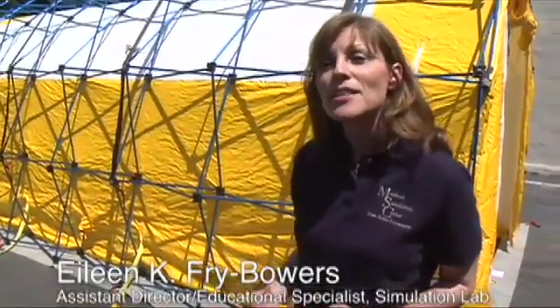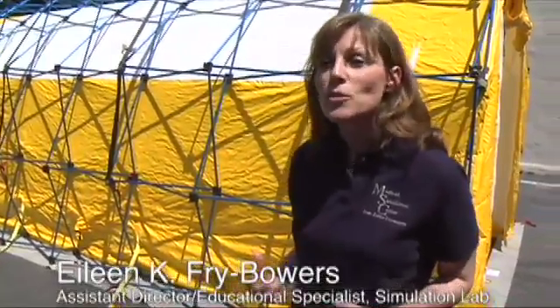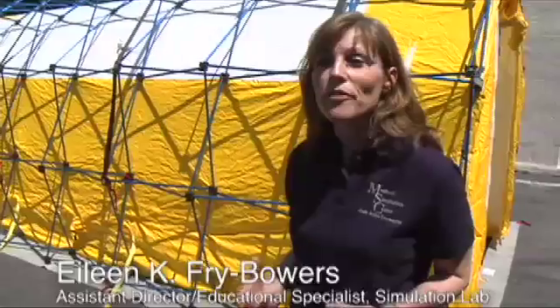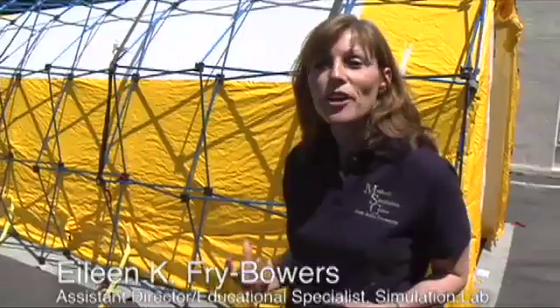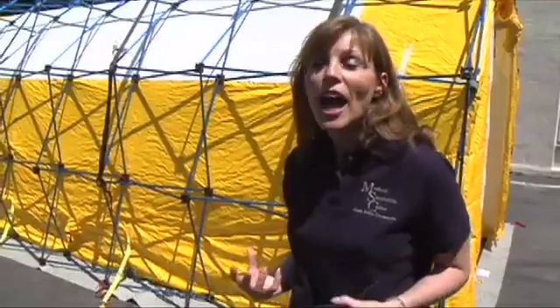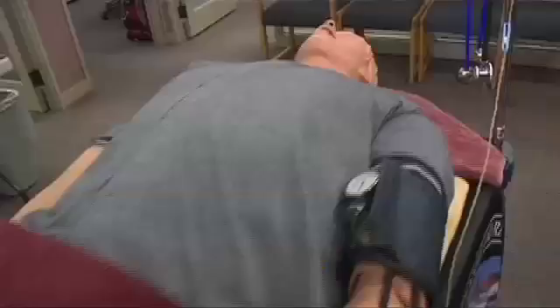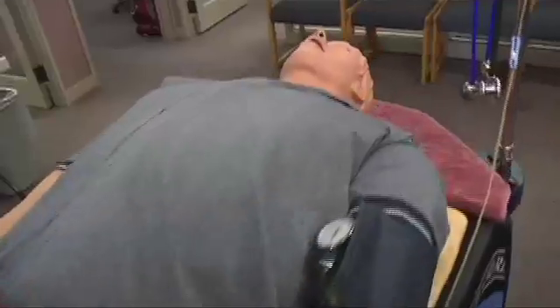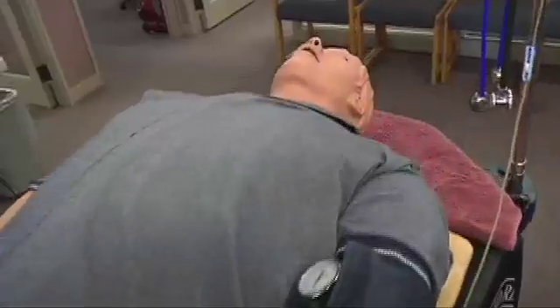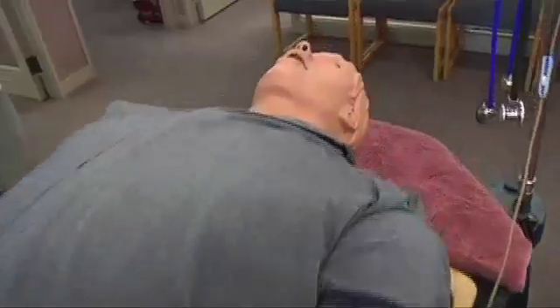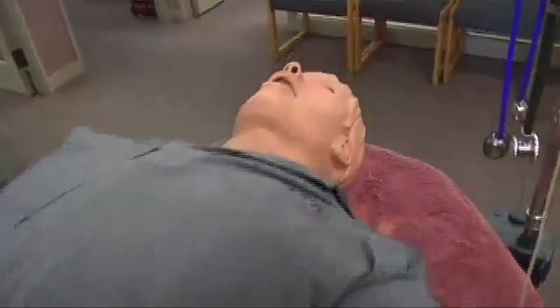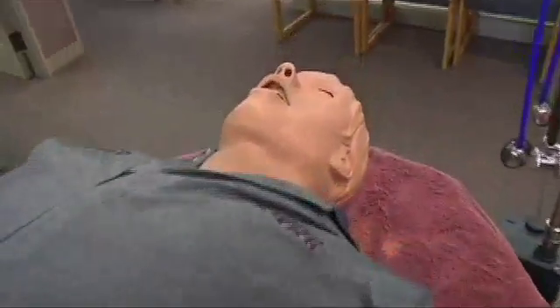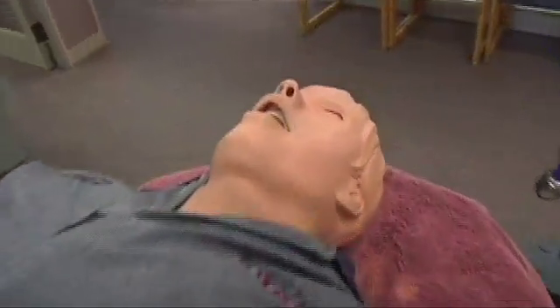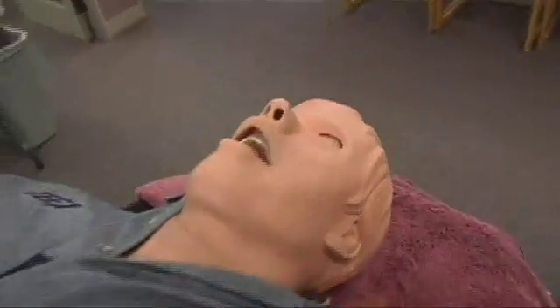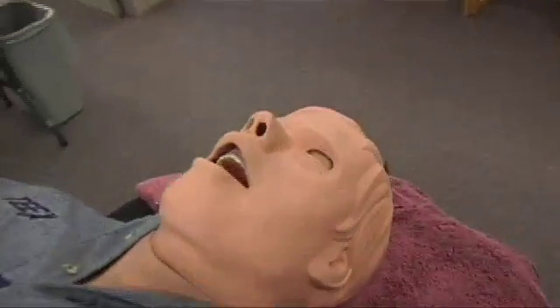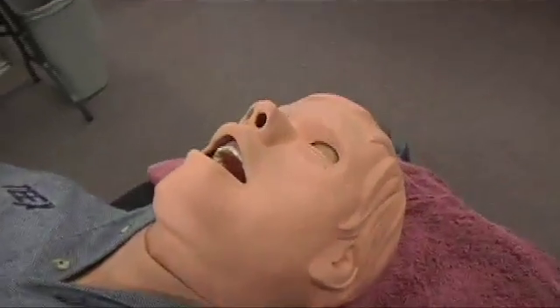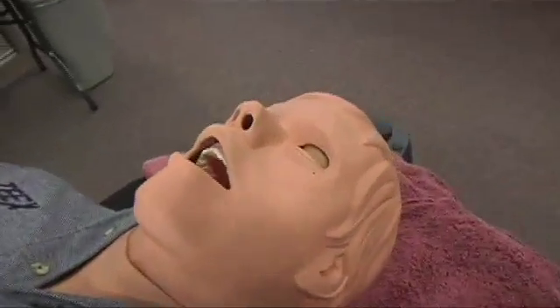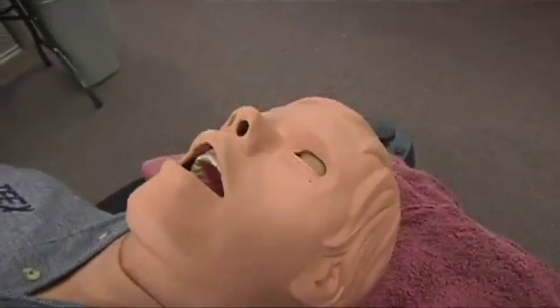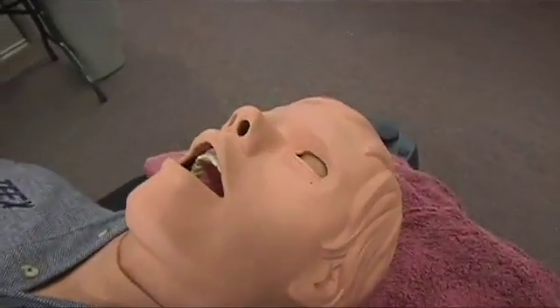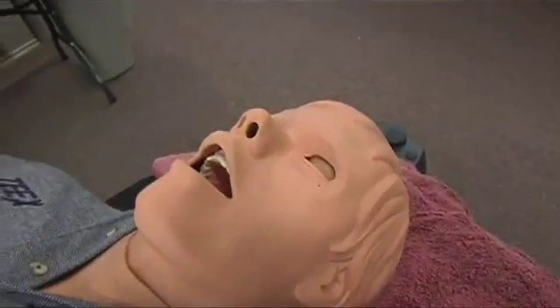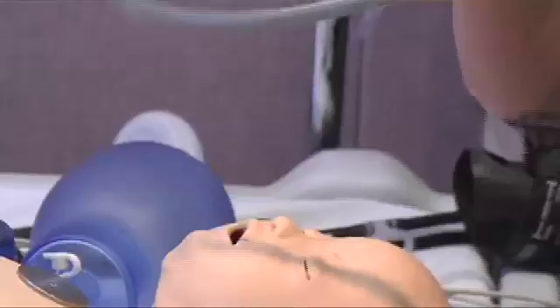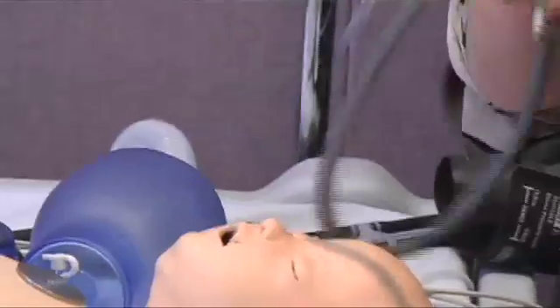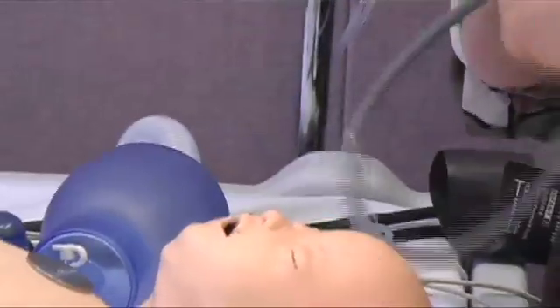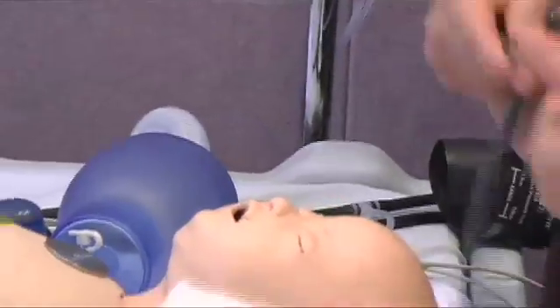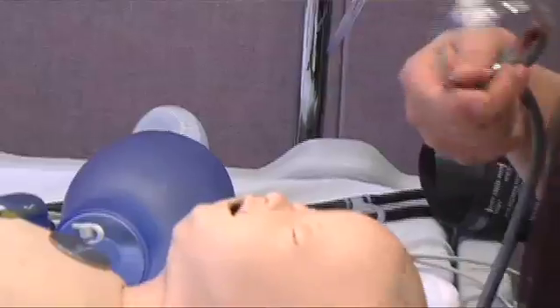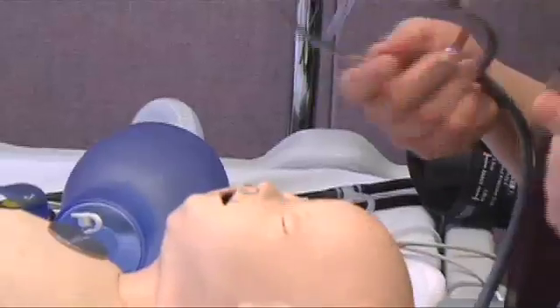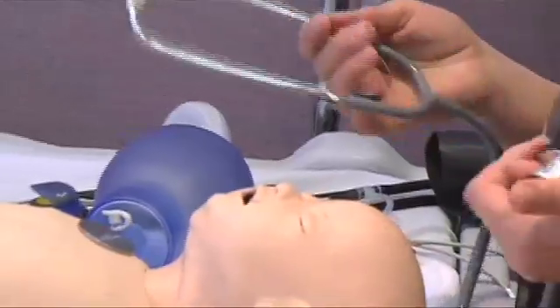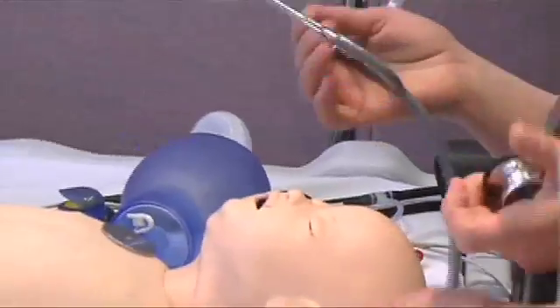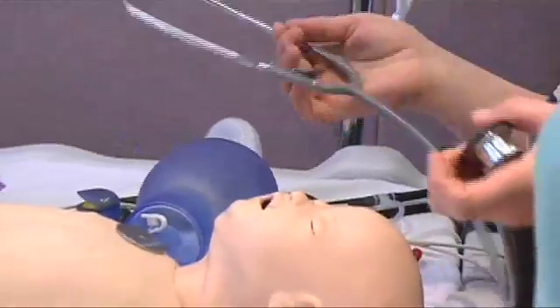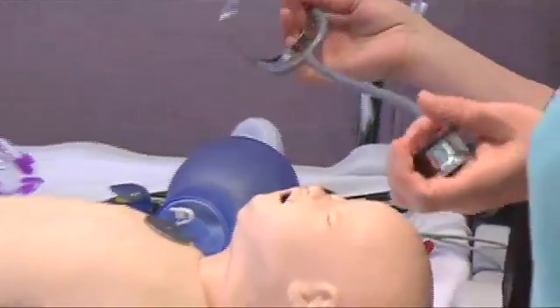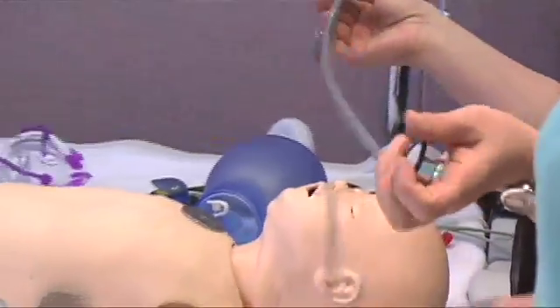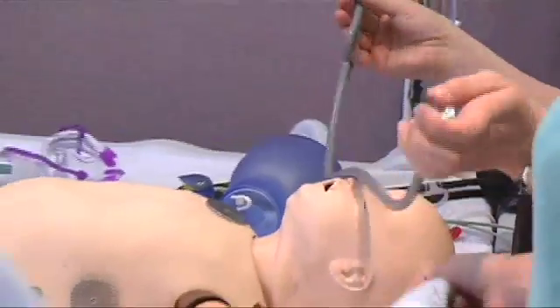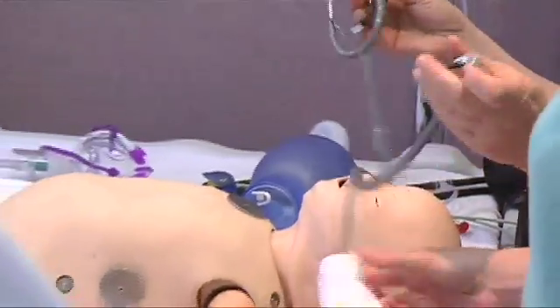We are working with what we call a human patient simulator — a very high-tech robot patient that can cry, can vomit, can complain of chest pain, can have difficulty breathing.